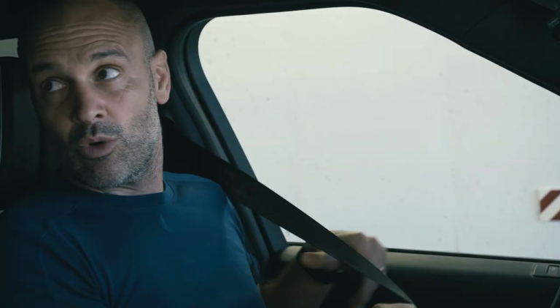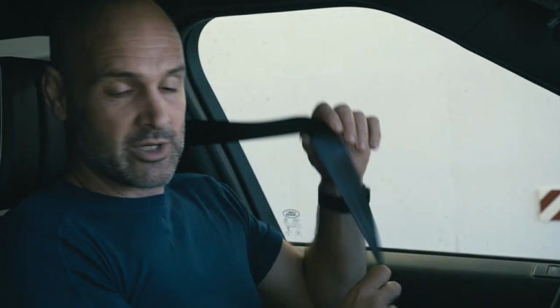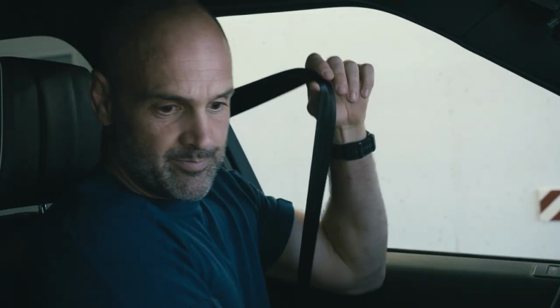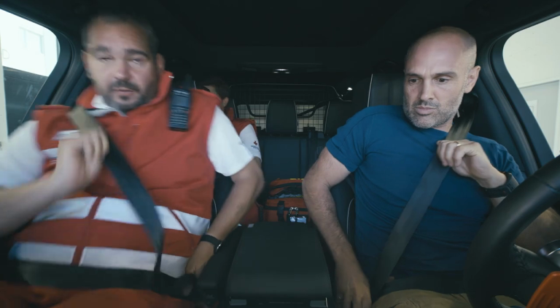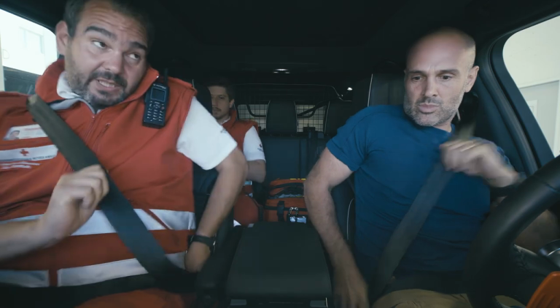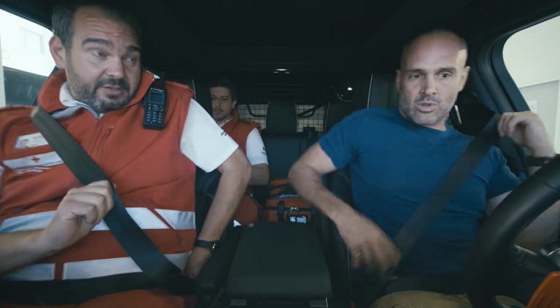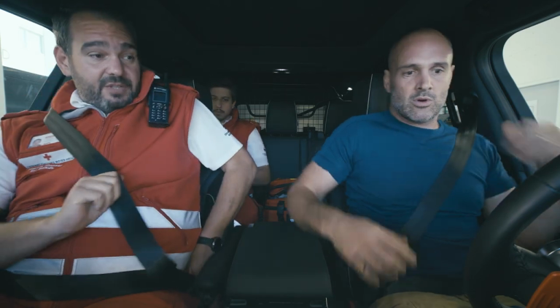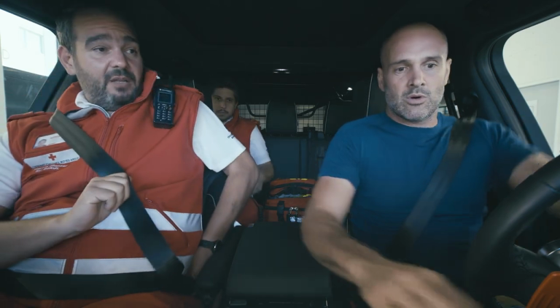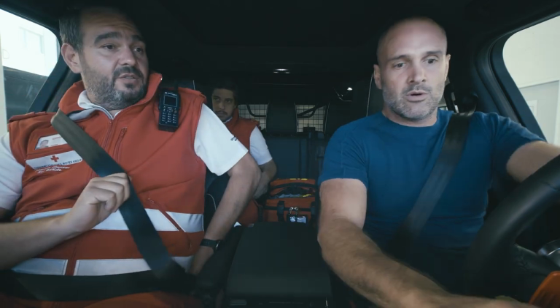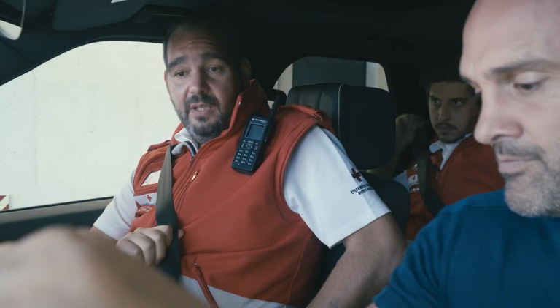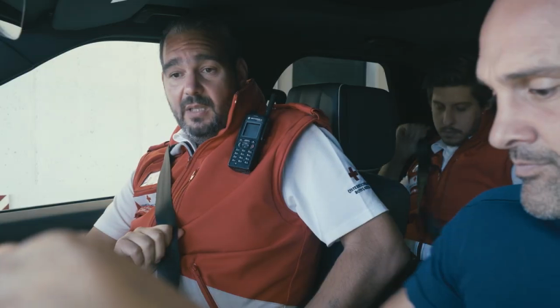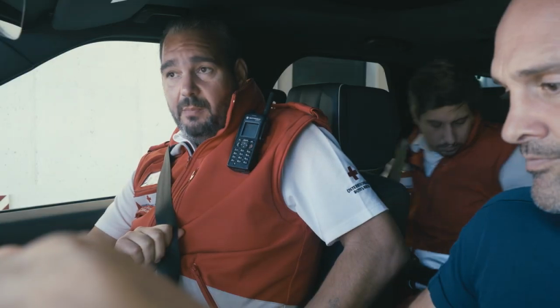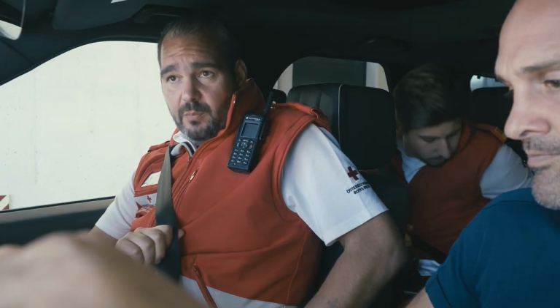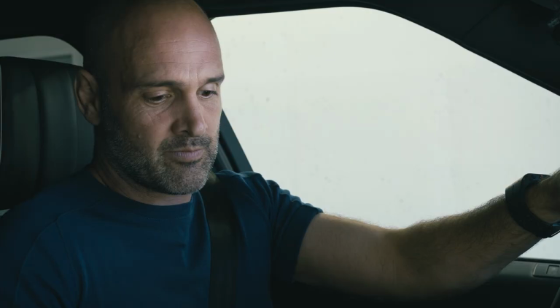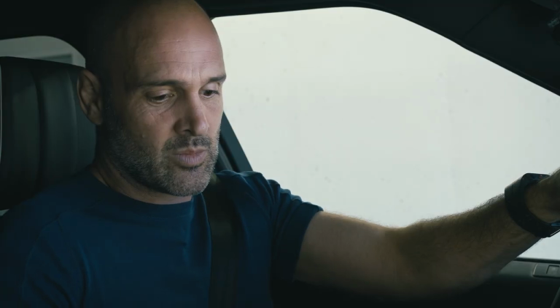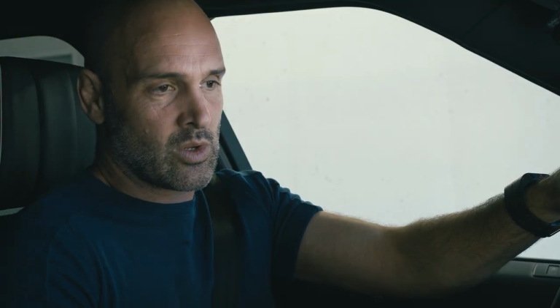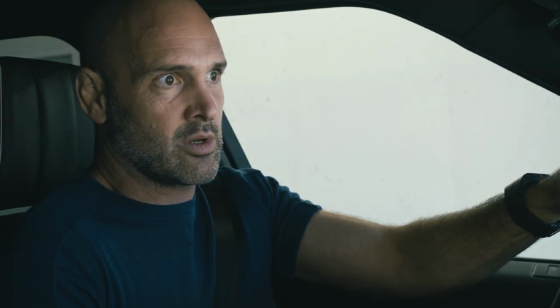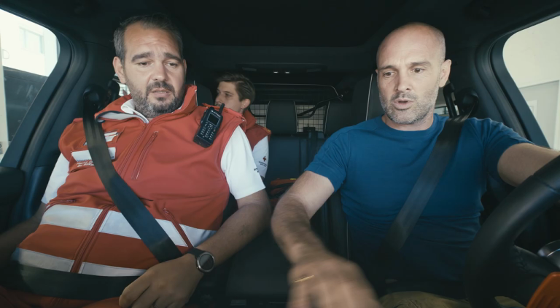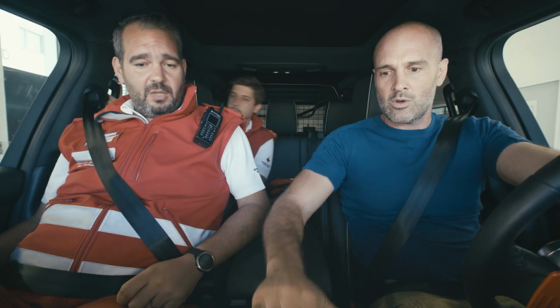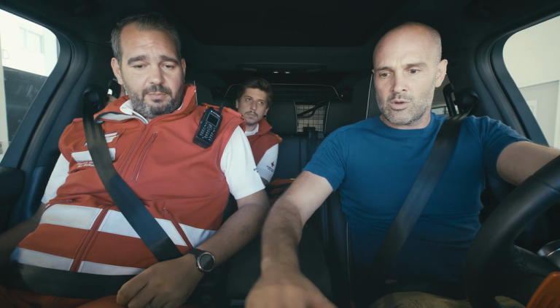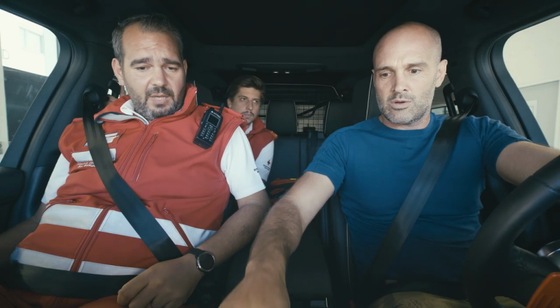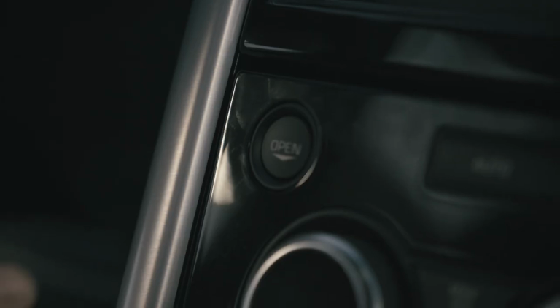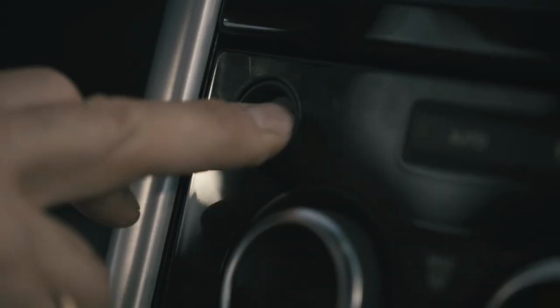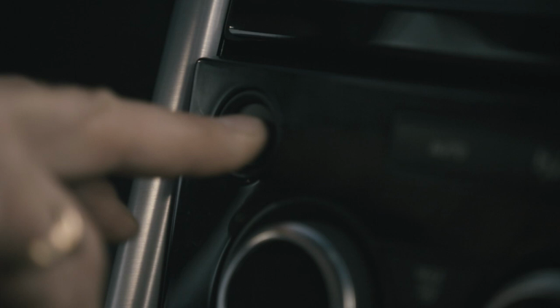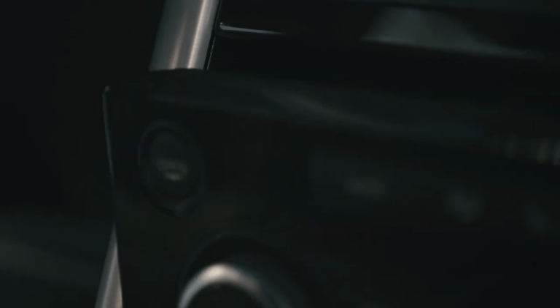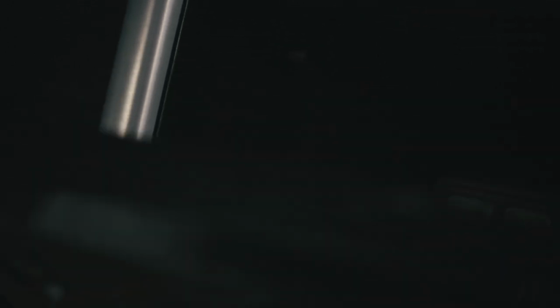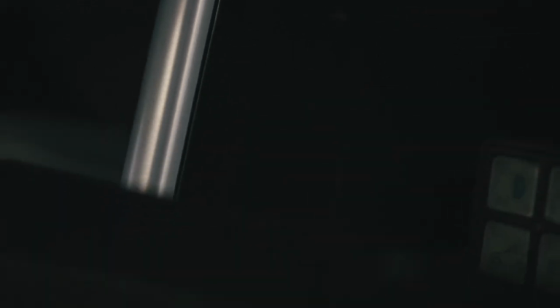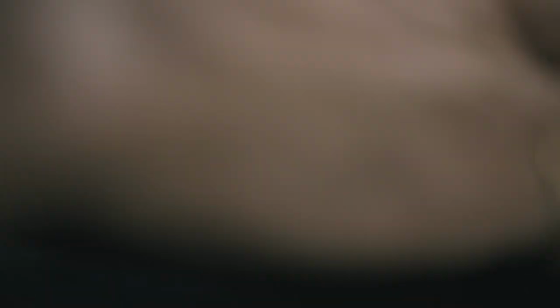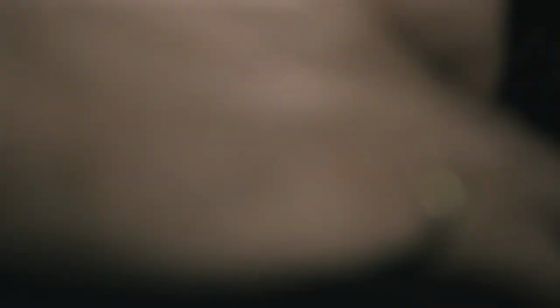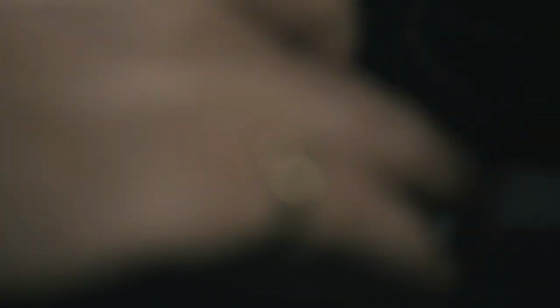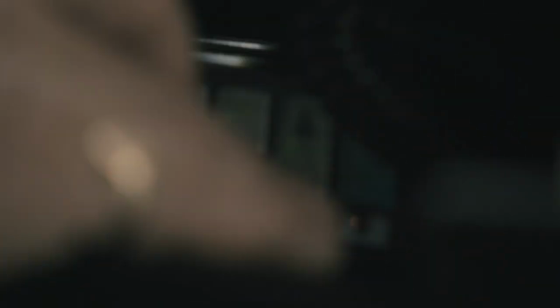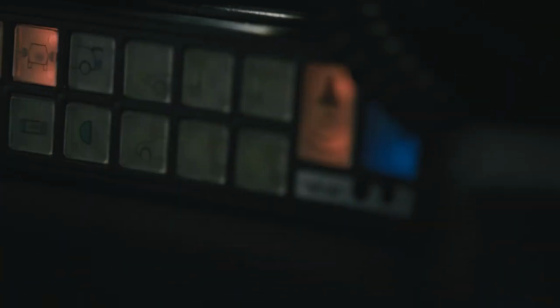What are we doing? We're going to respond to a mountain bike accident, so put on the blue light and the sirens, then drive fast but safe.